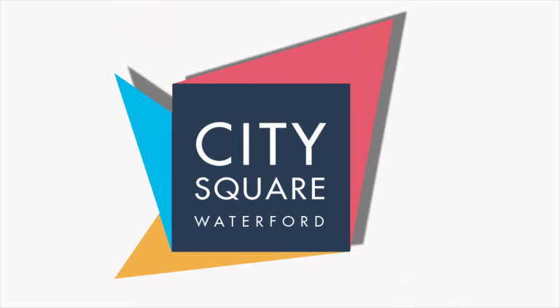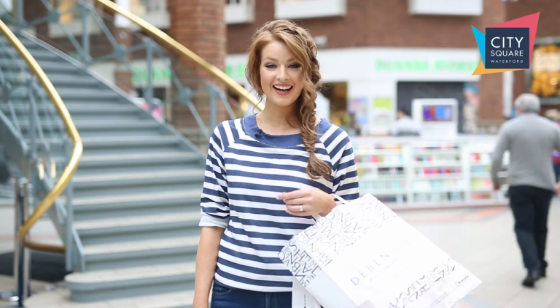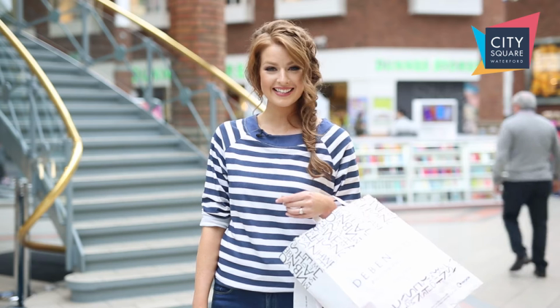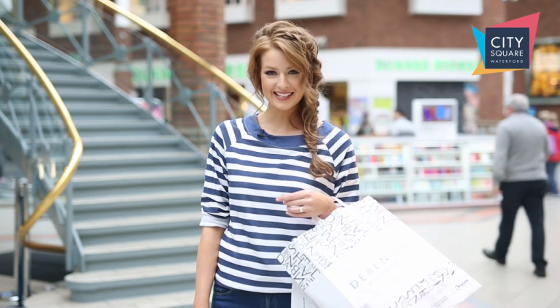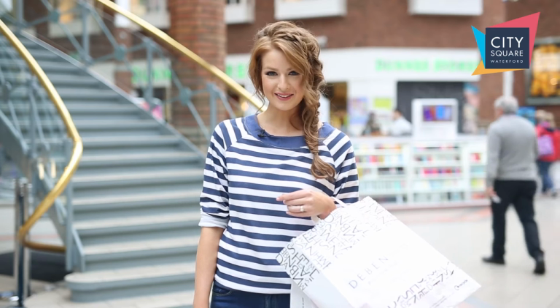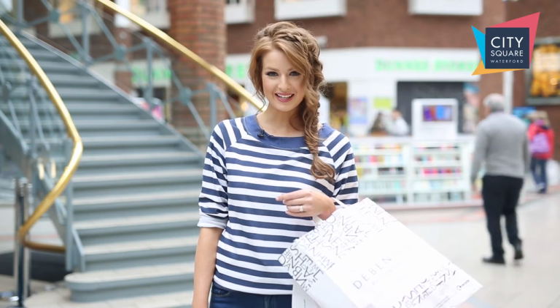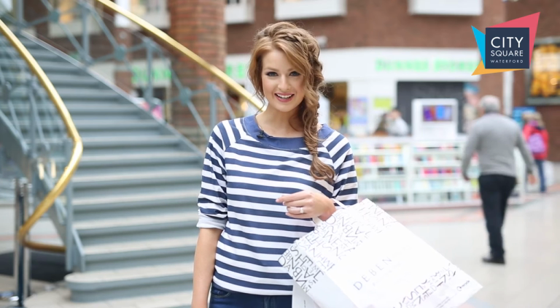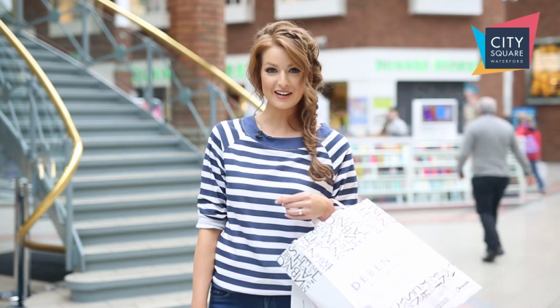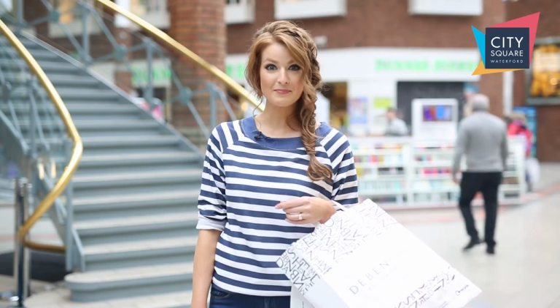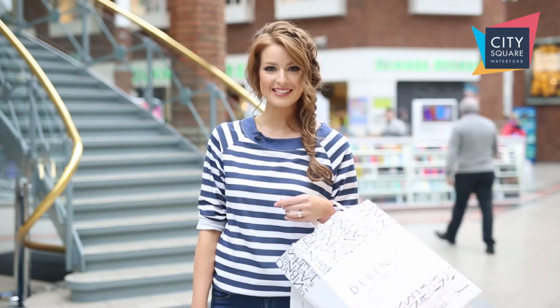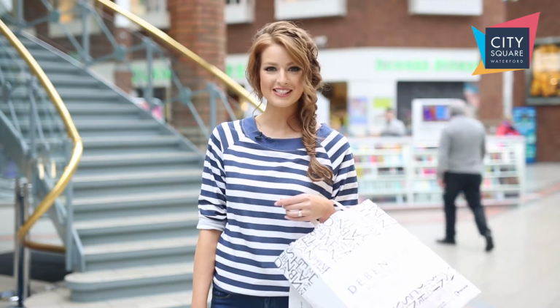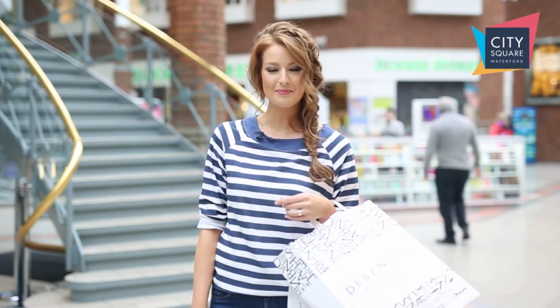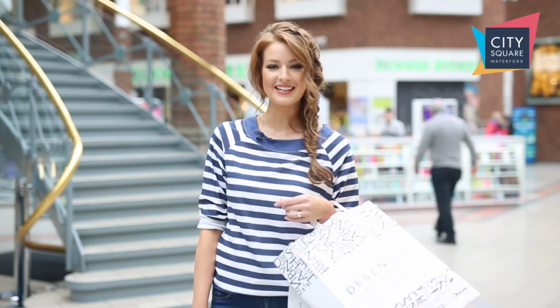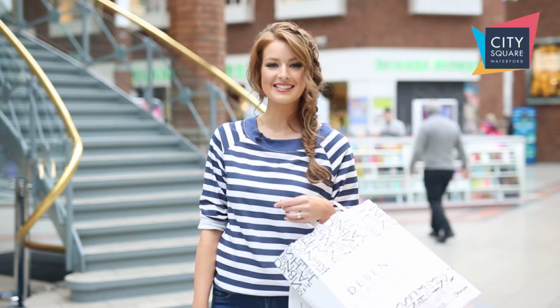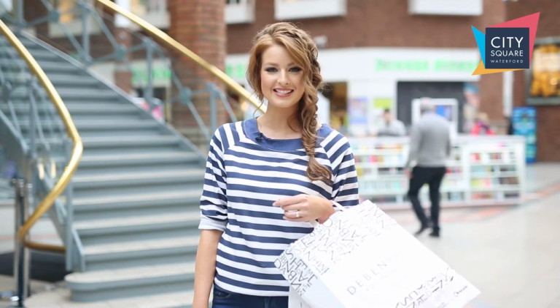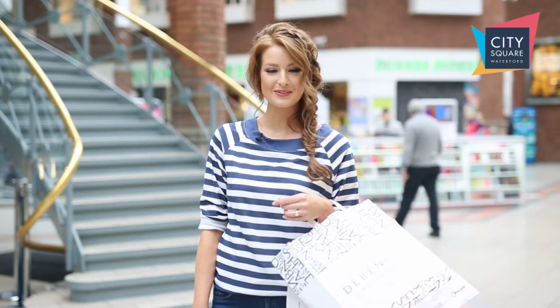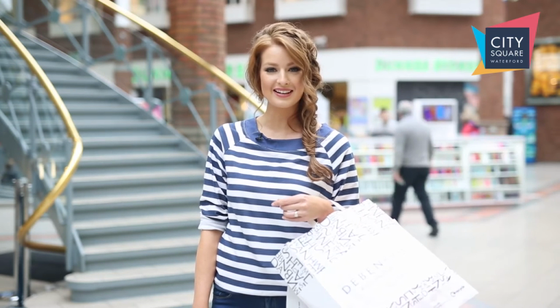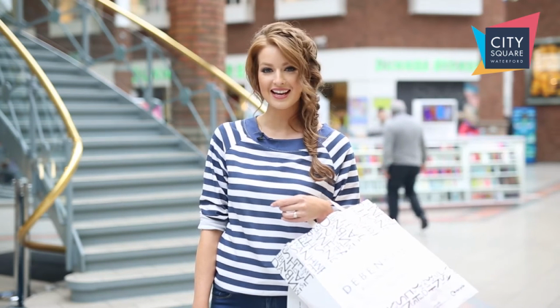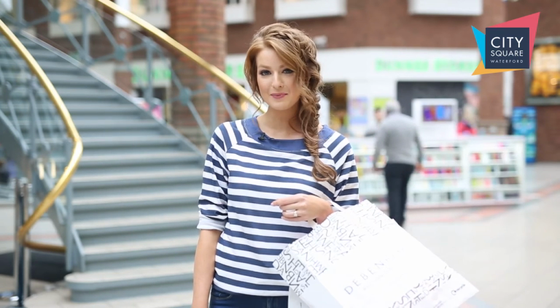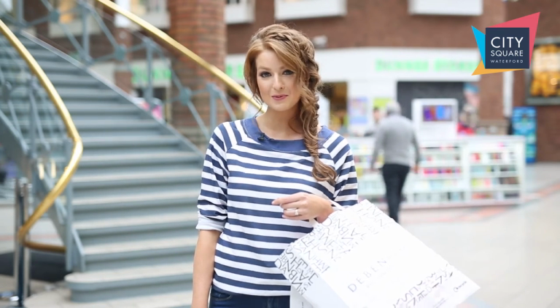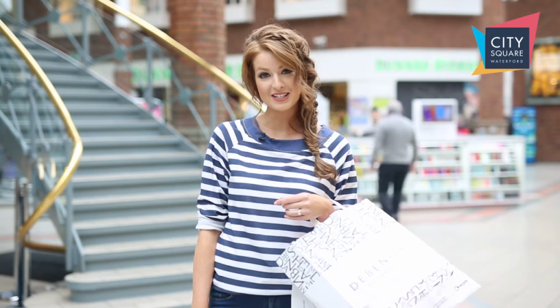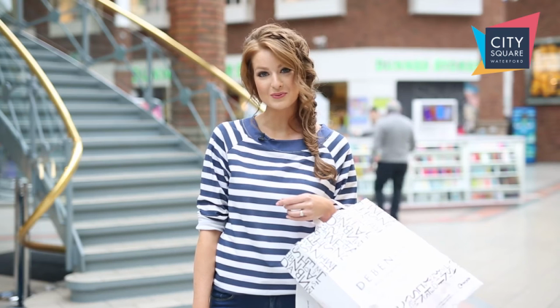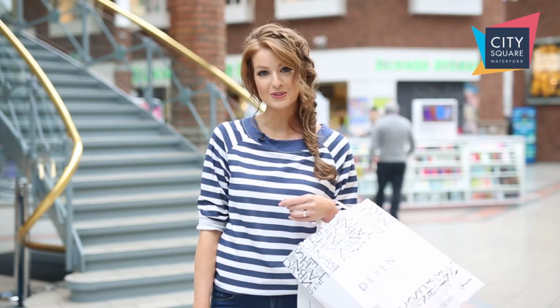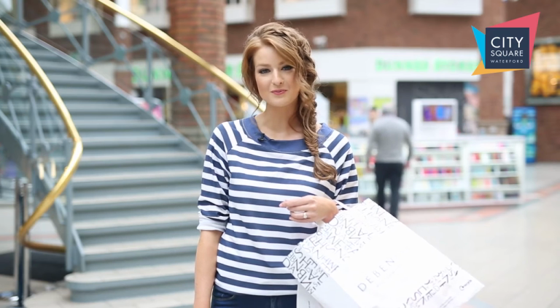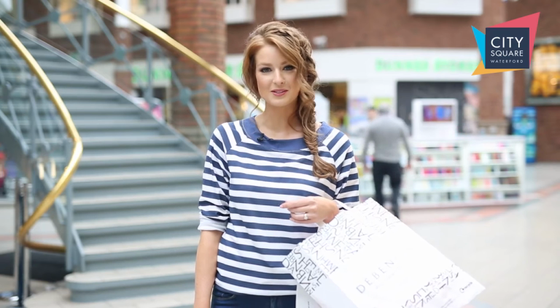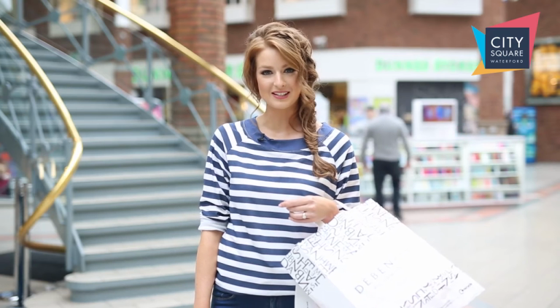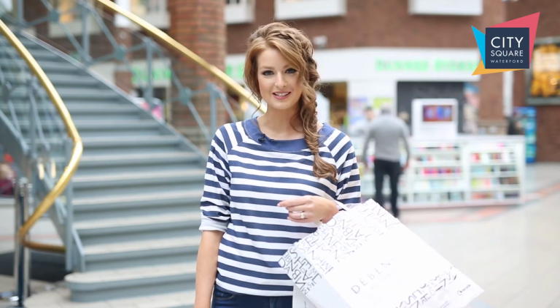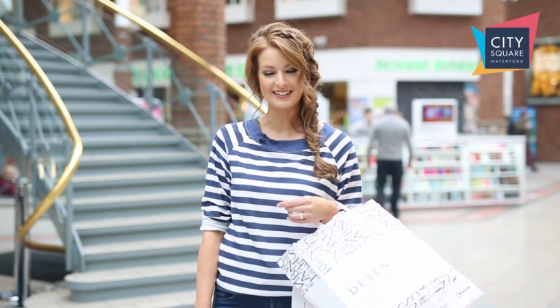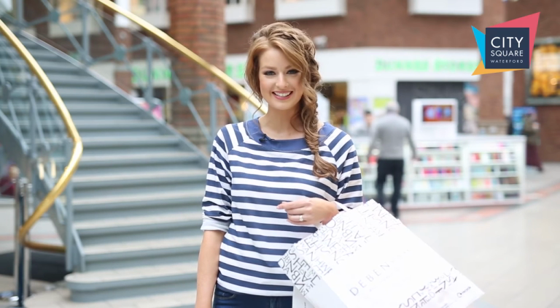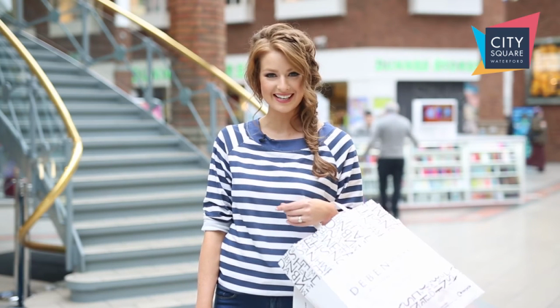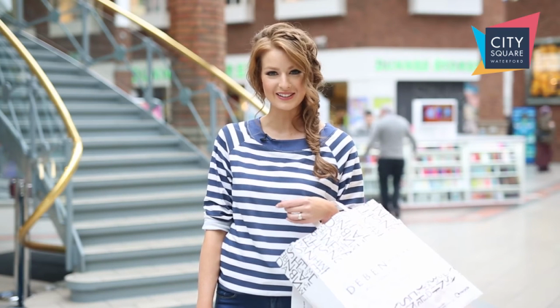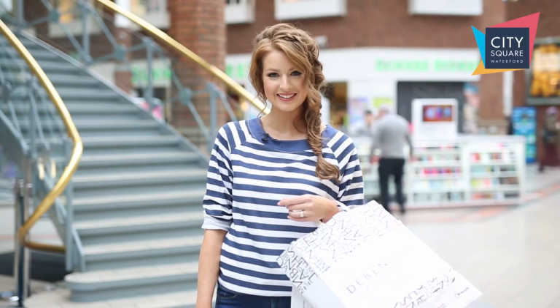Hi, Lisa Kavanagh here. I've been busy shopping in City Square to help you update your wardrobe for spring summer. Let's take a look.